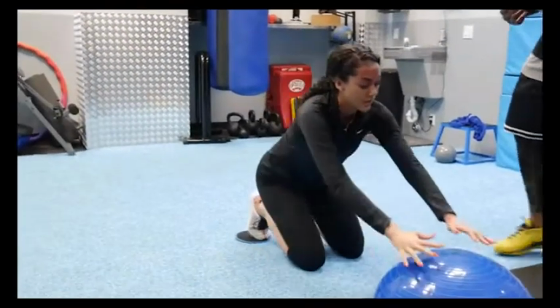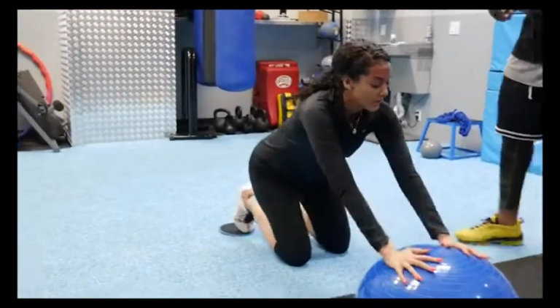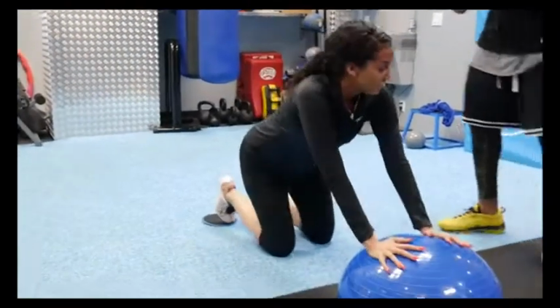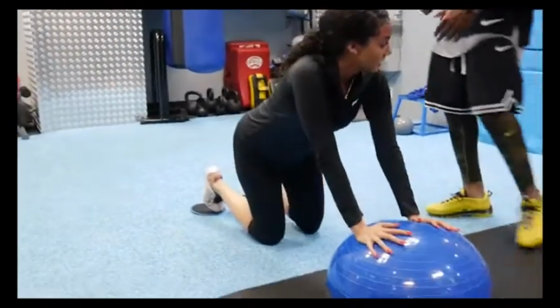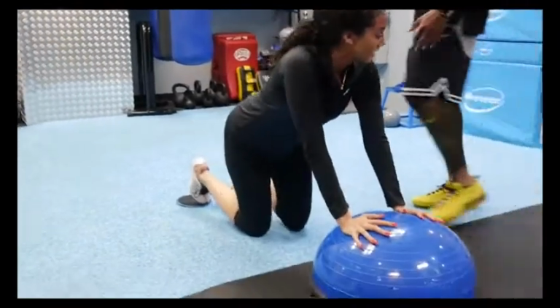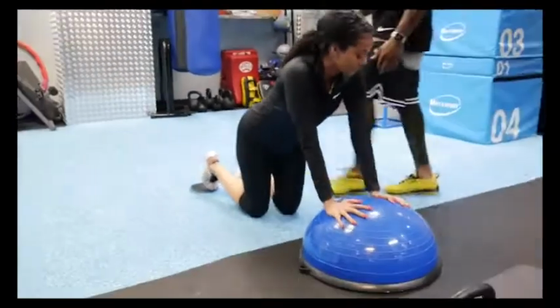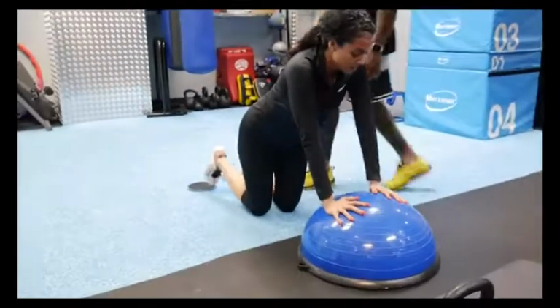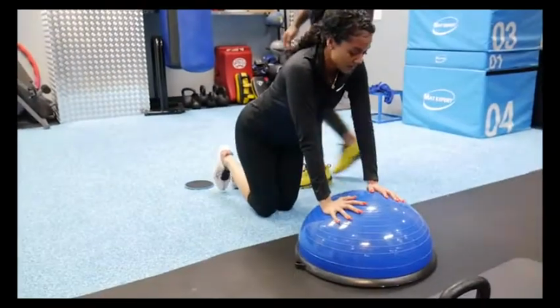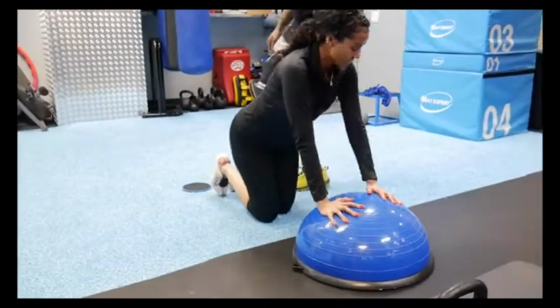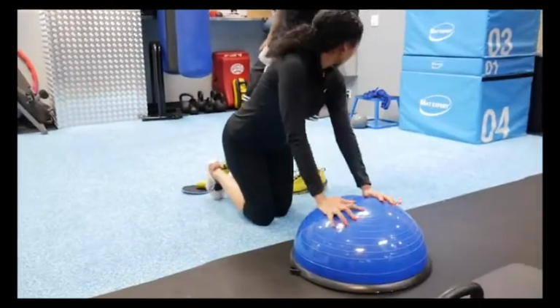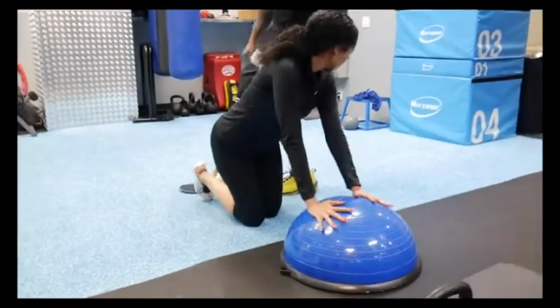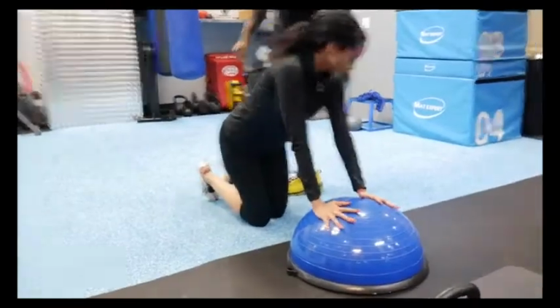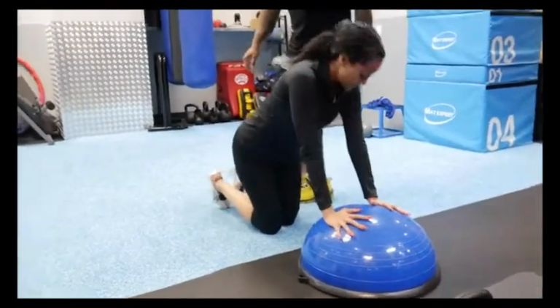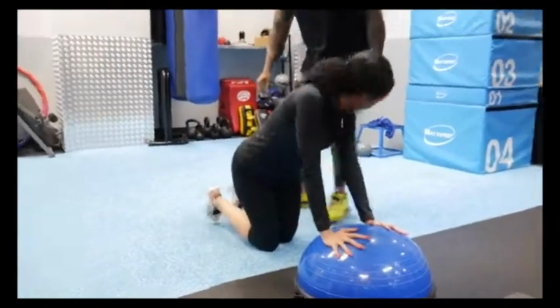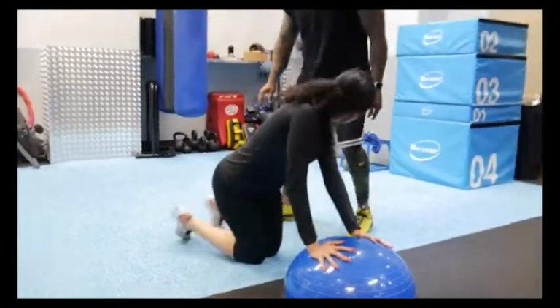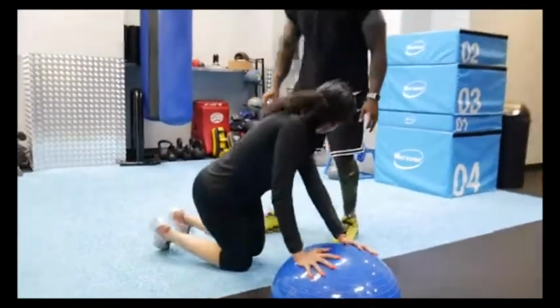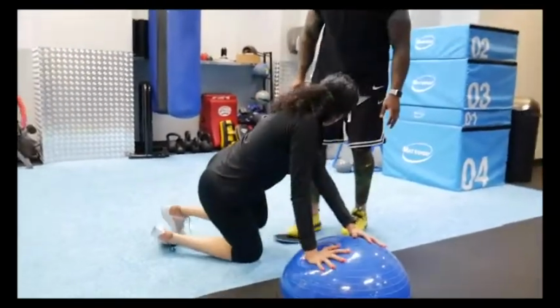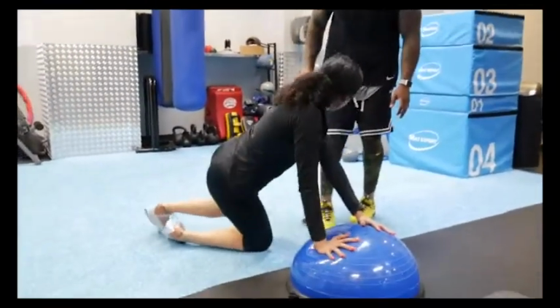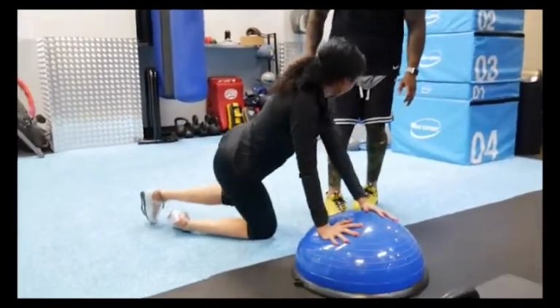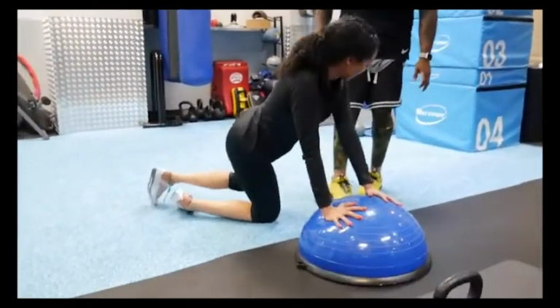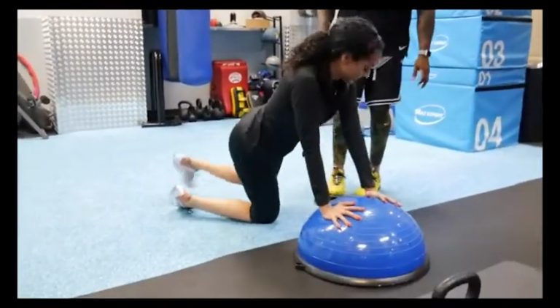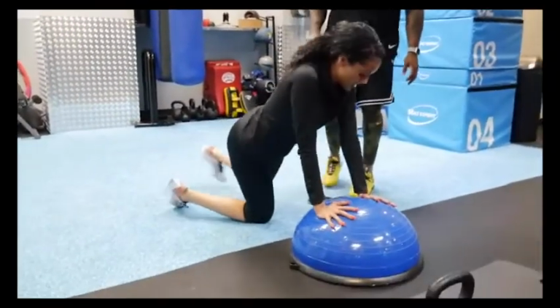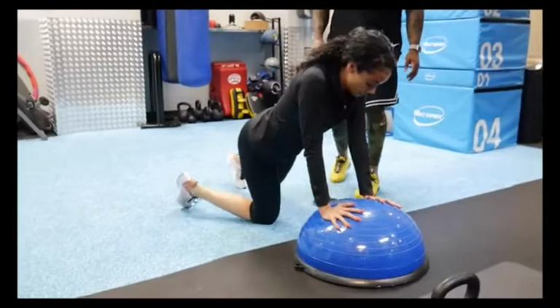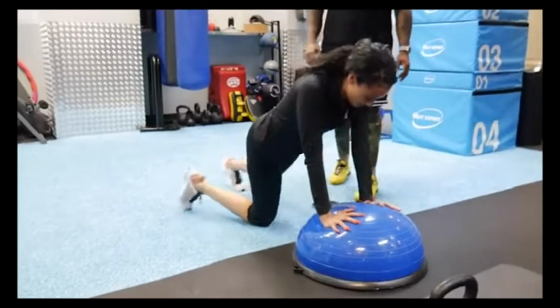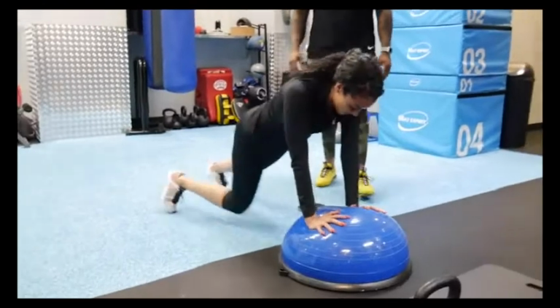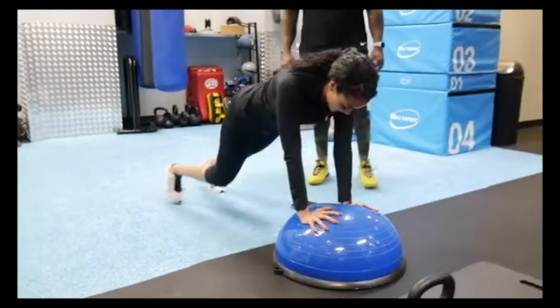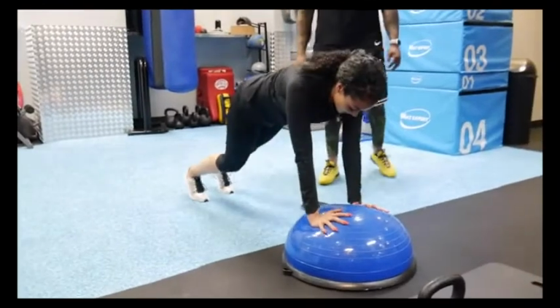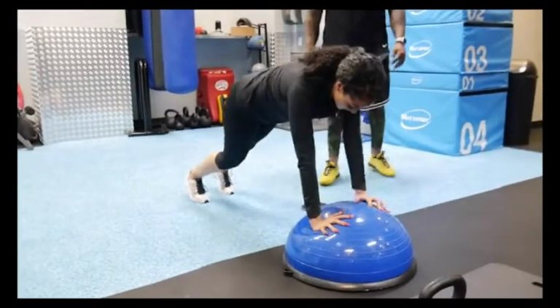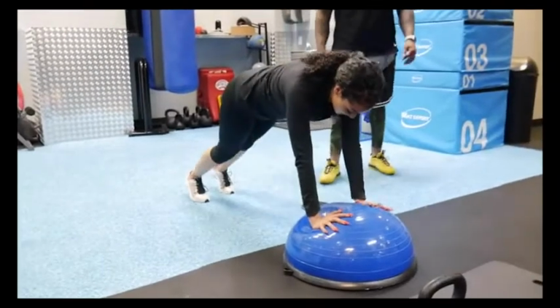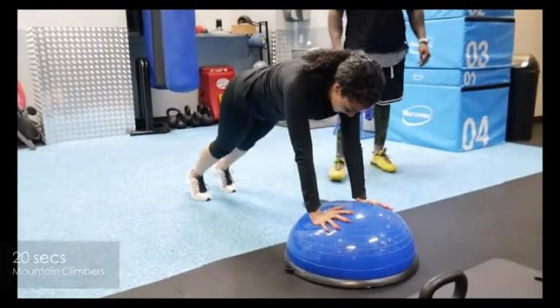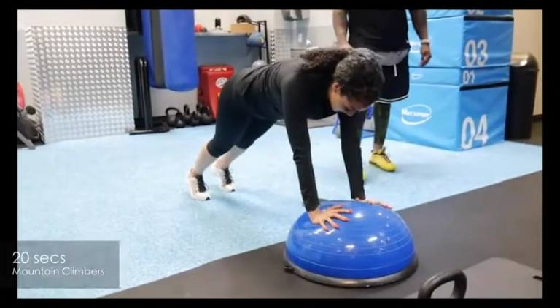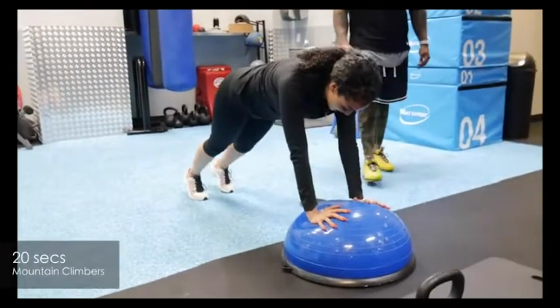Directly right after the sliders, I'm doing 20 seconds of mountain climbers.